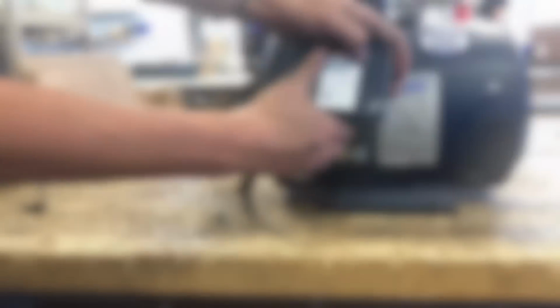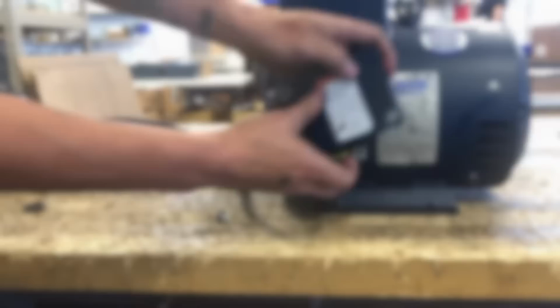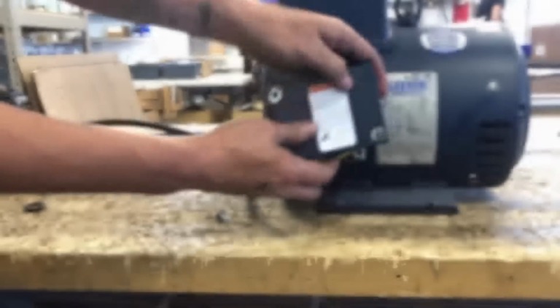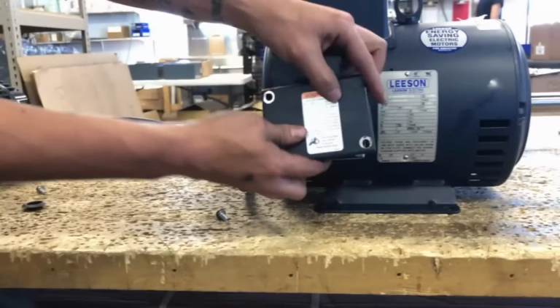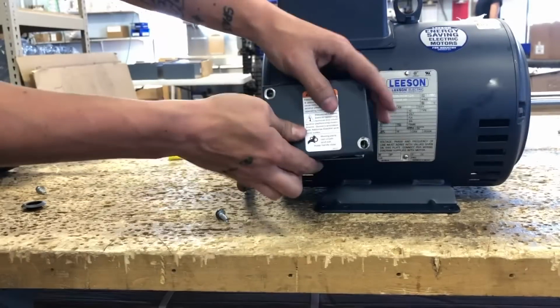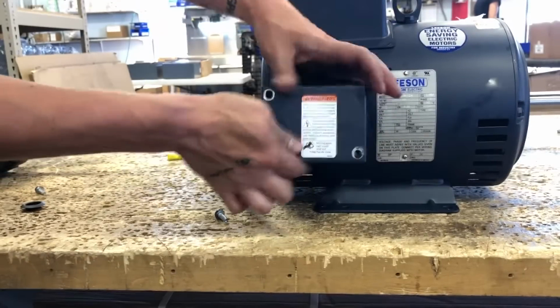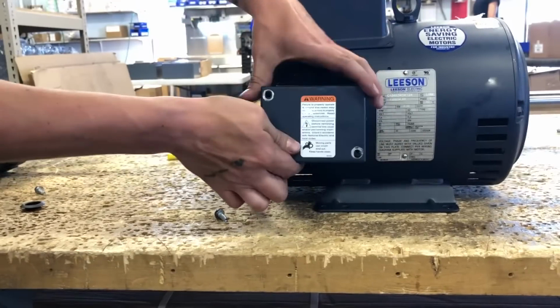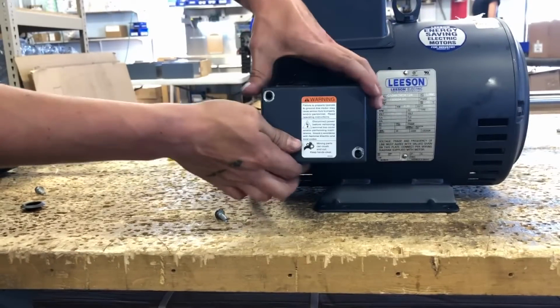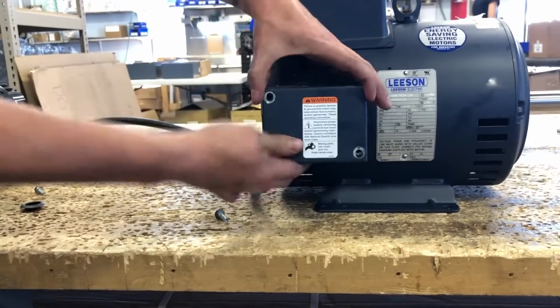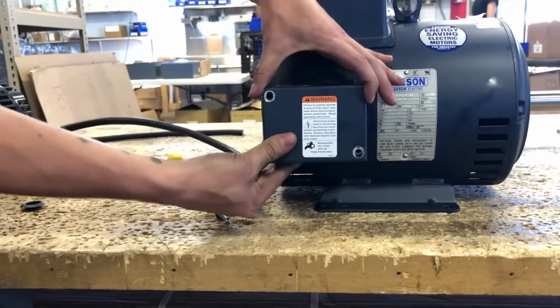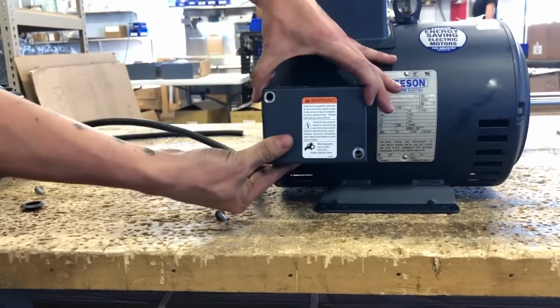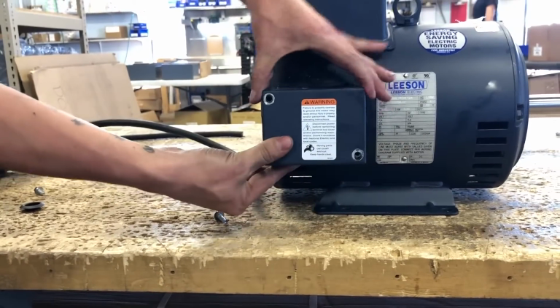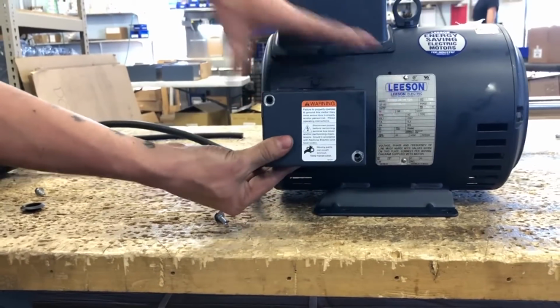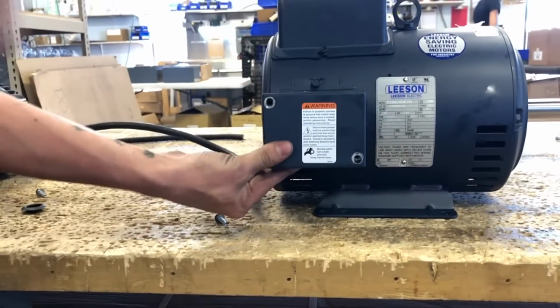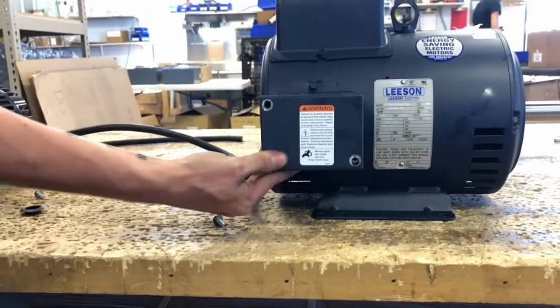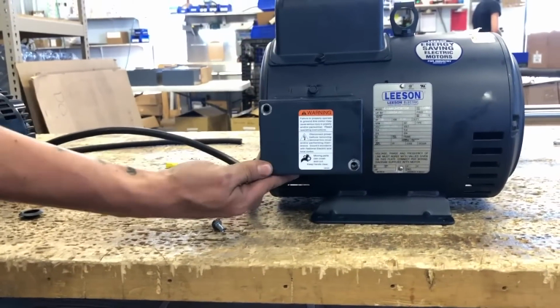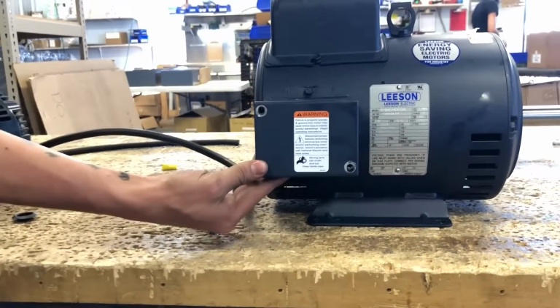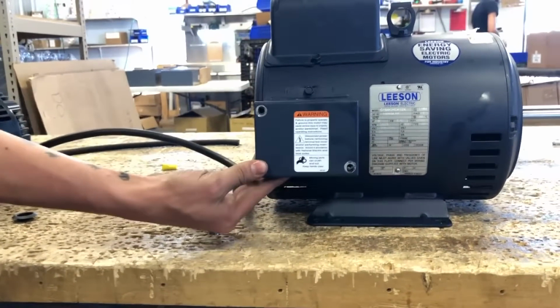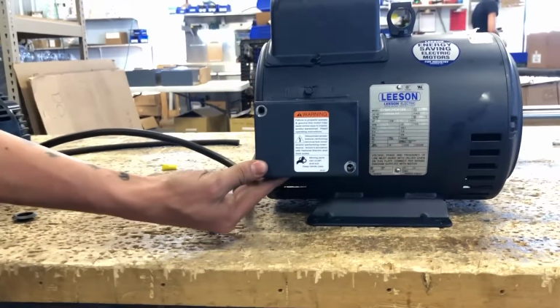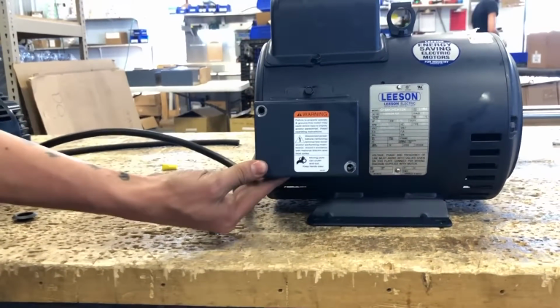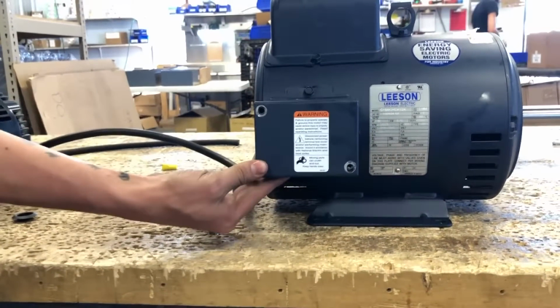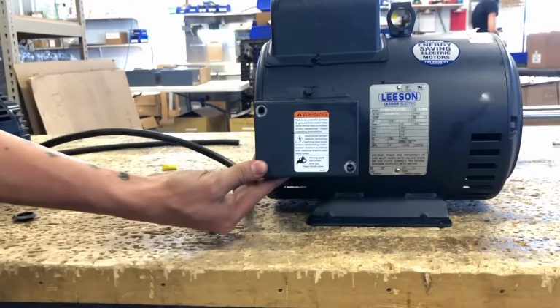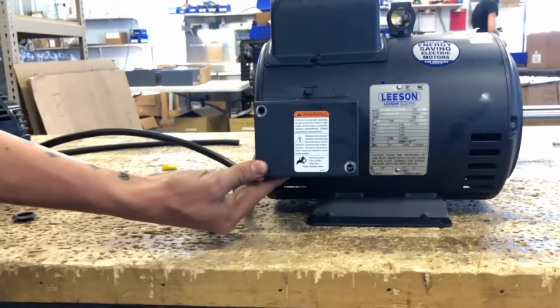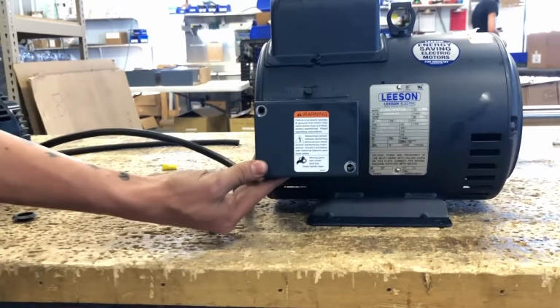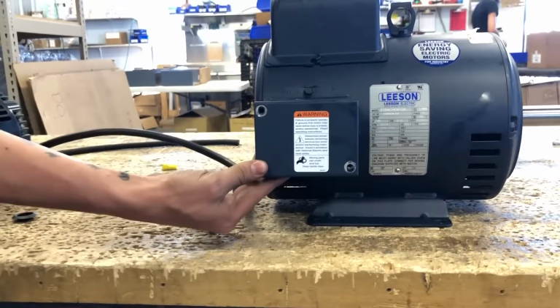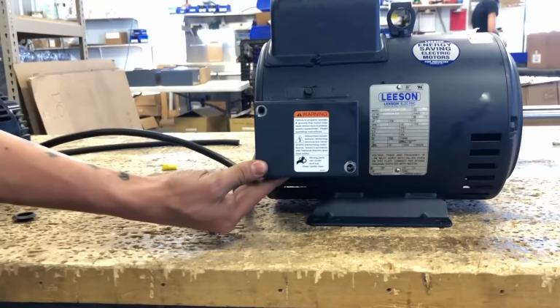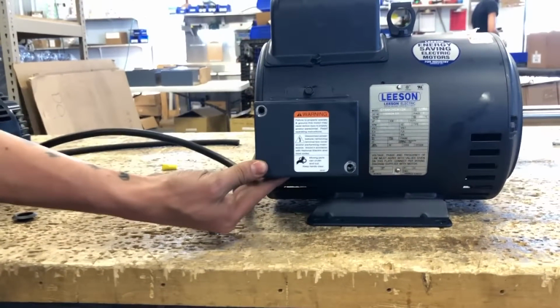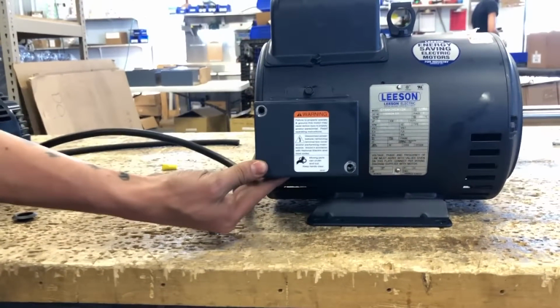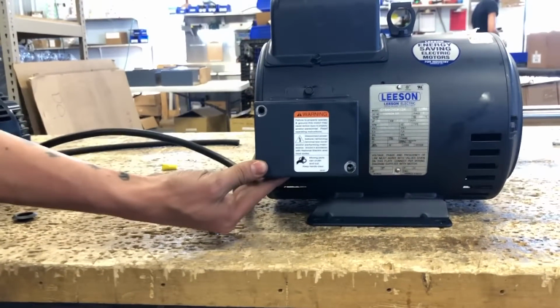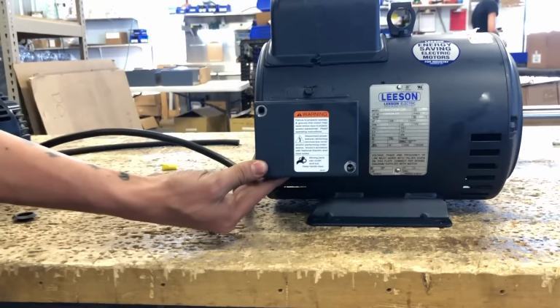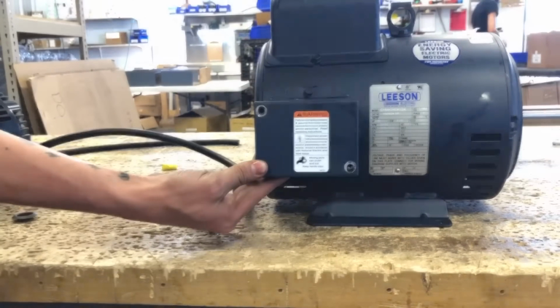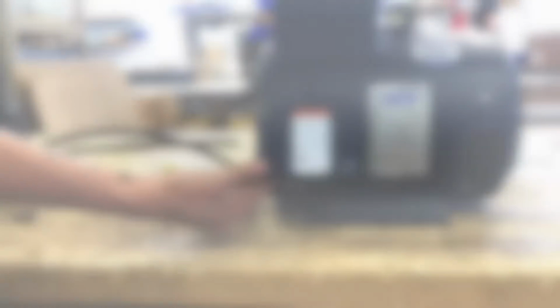Step 5. When finished, tuck your wires neatly back into the junction box and put your cover back on.